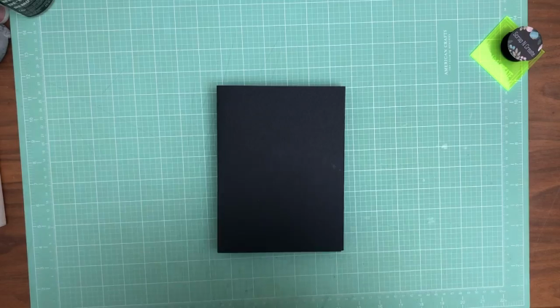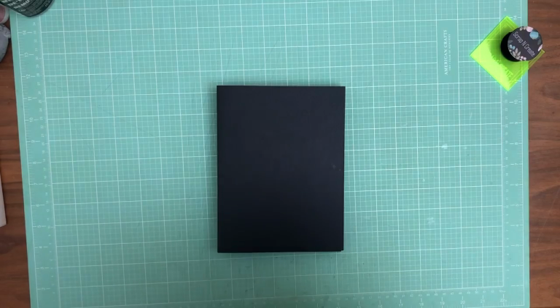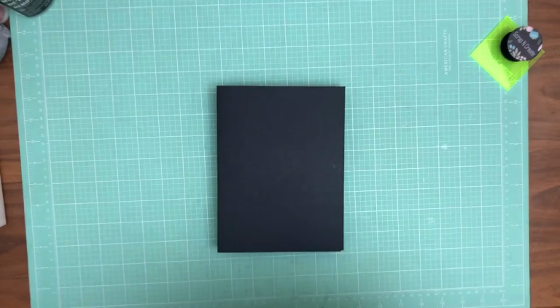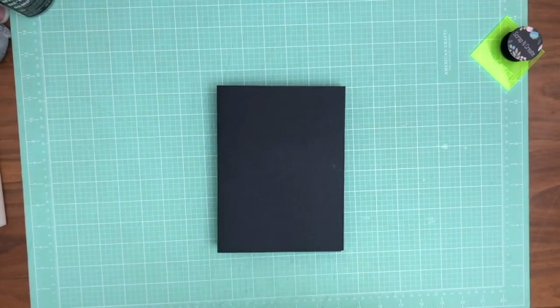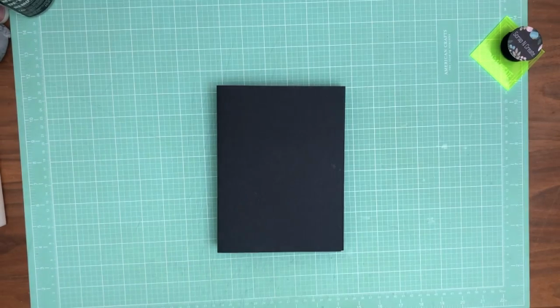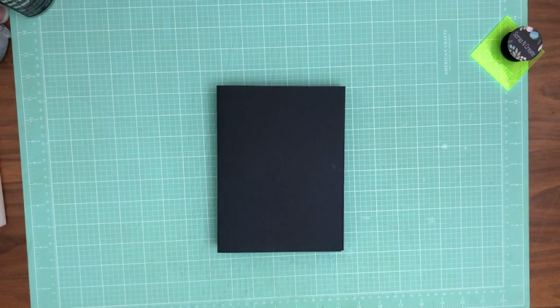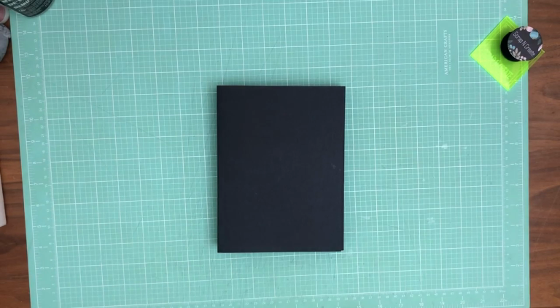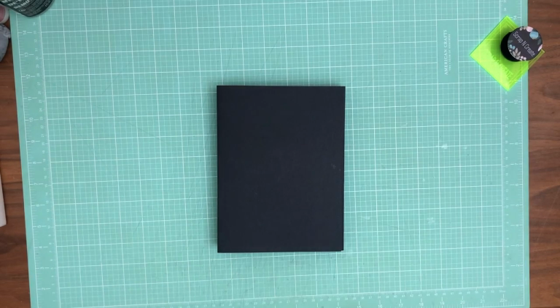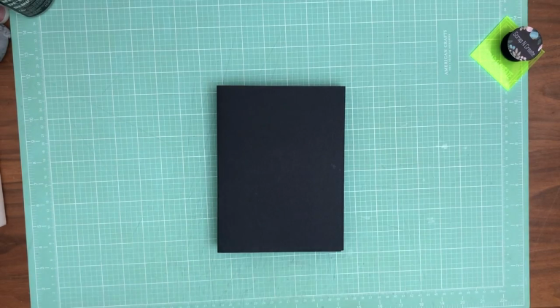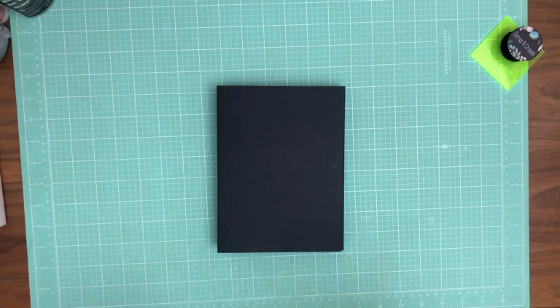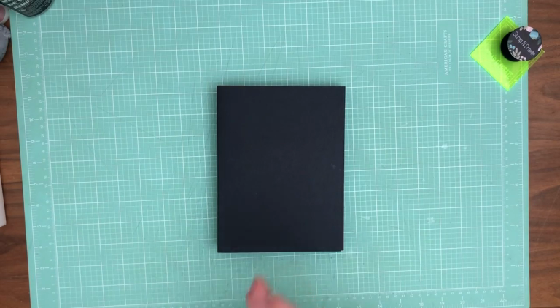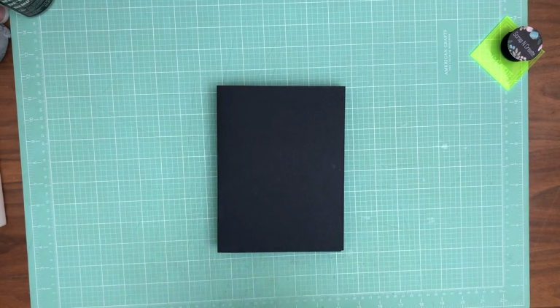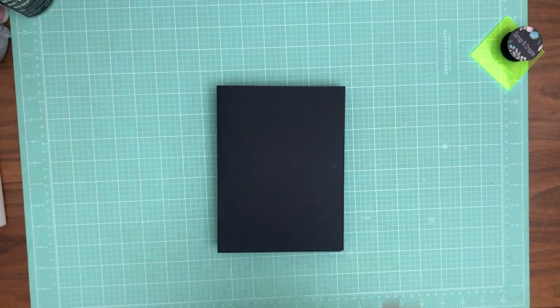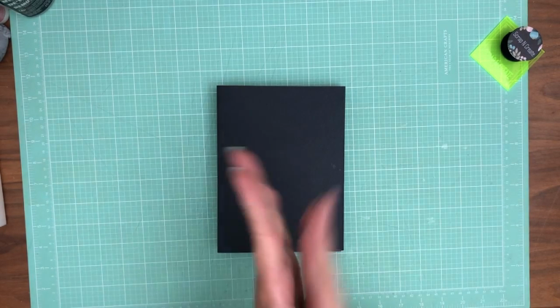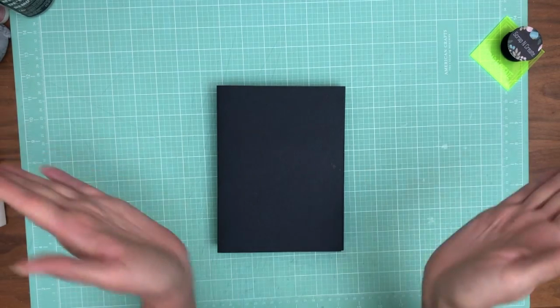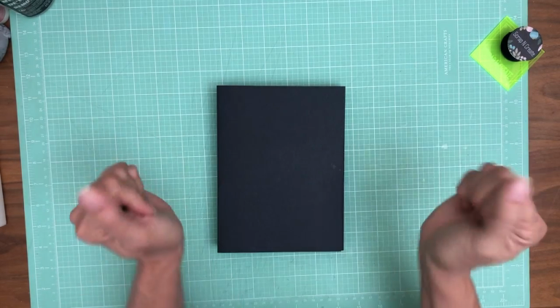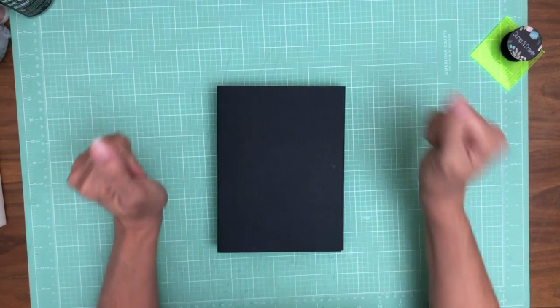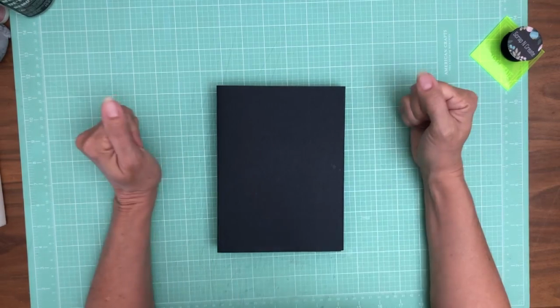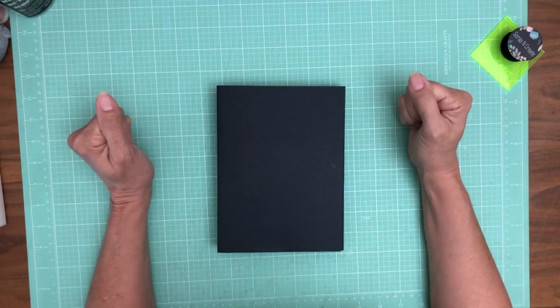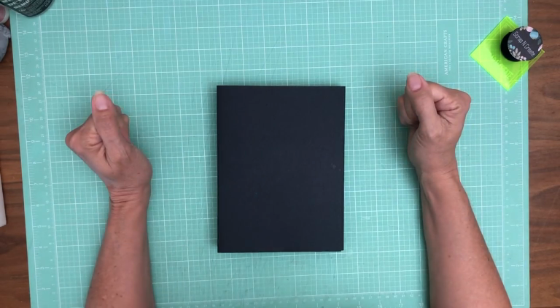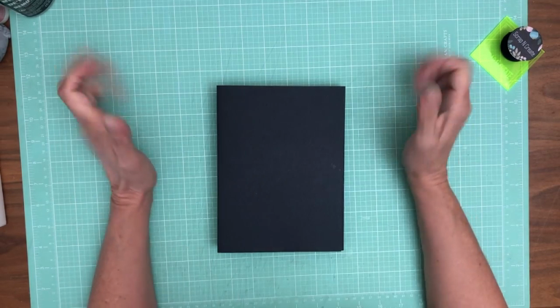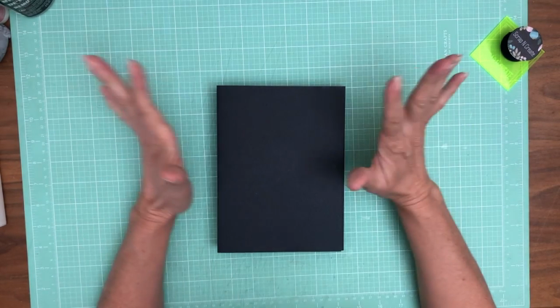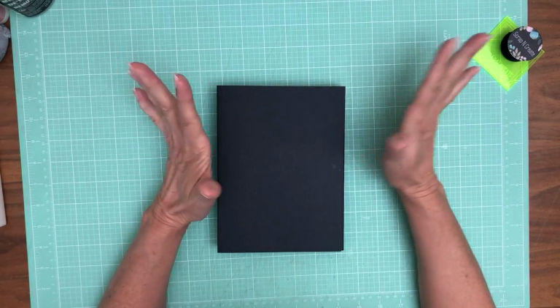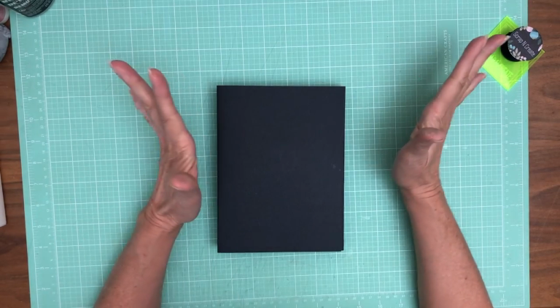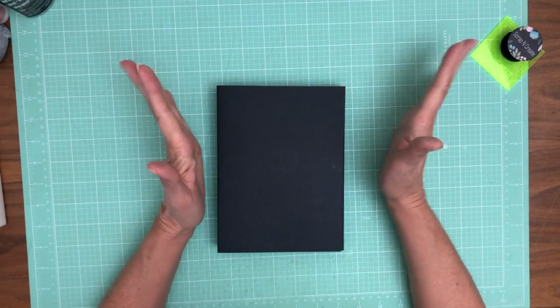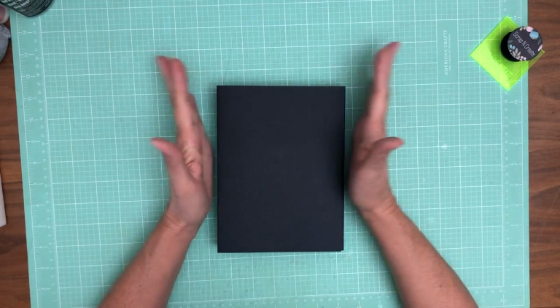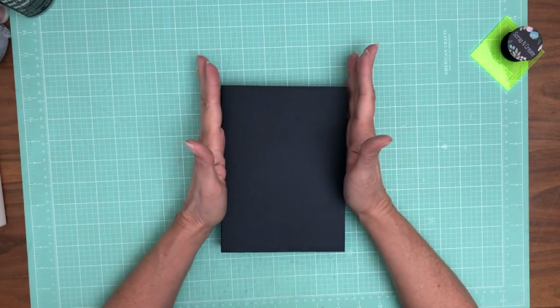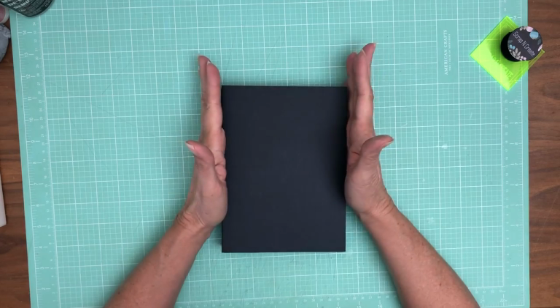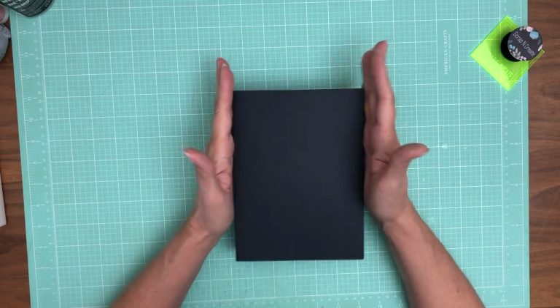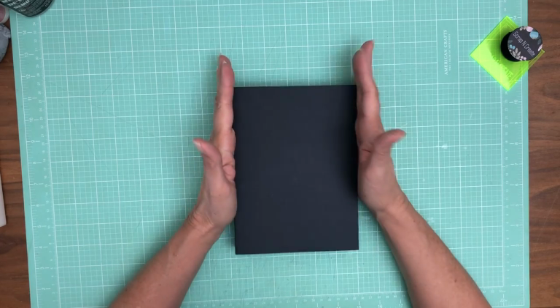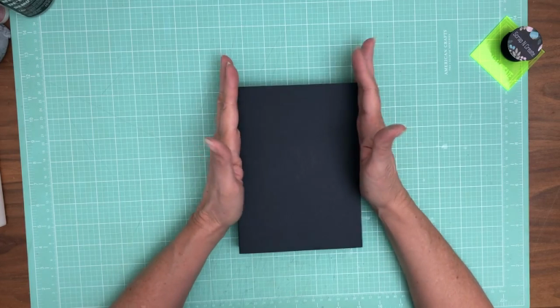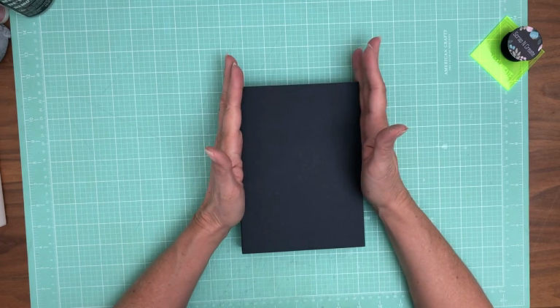Hey everyone, it's Daphne from Scrap and Create and we're ready to start decorating our PhotoPlay Folio 2.